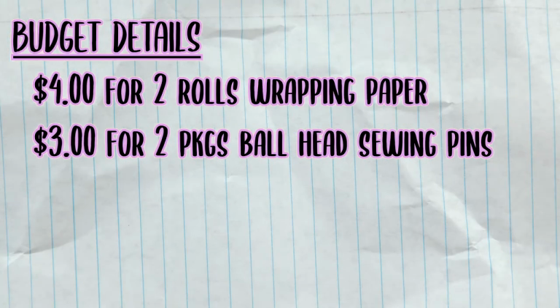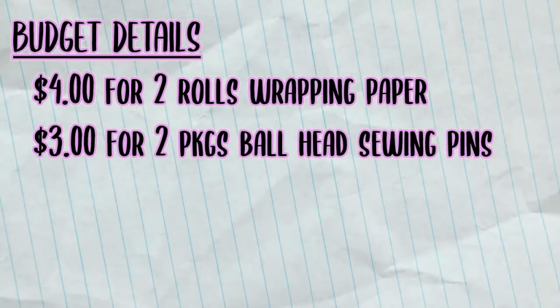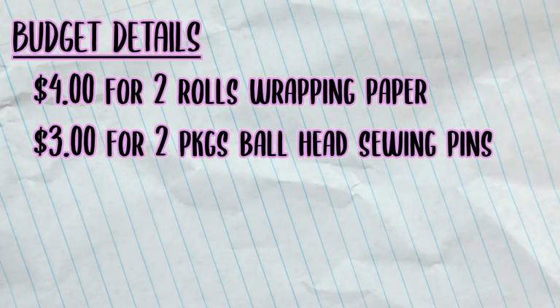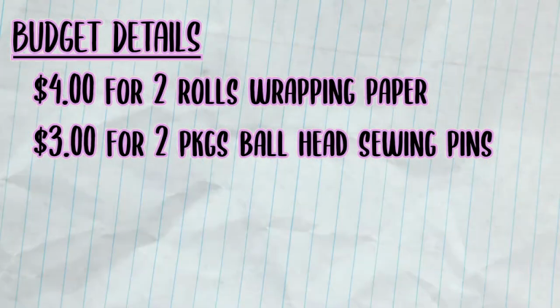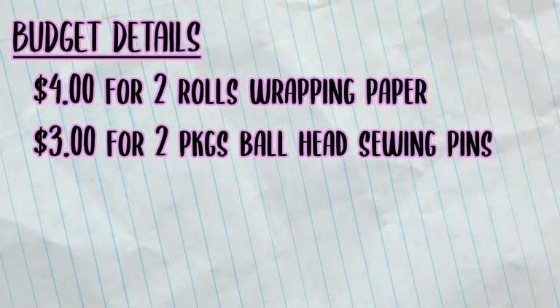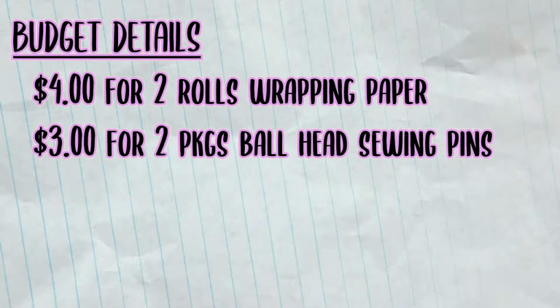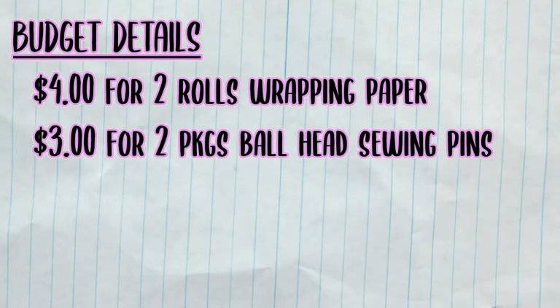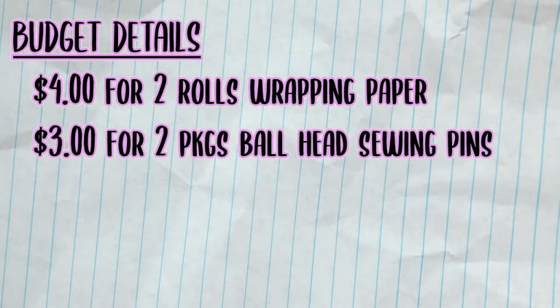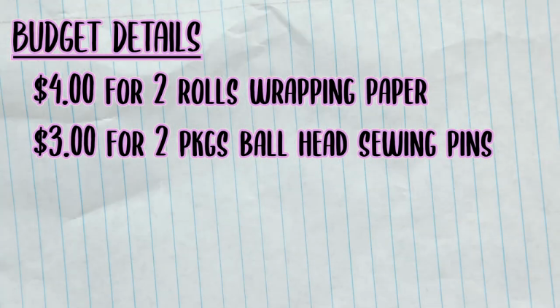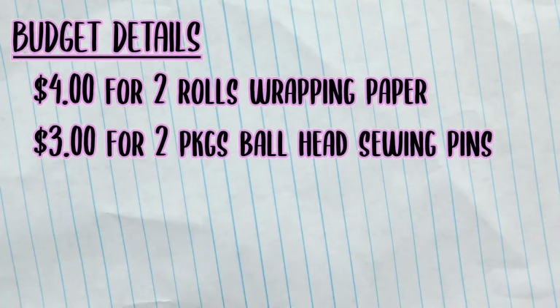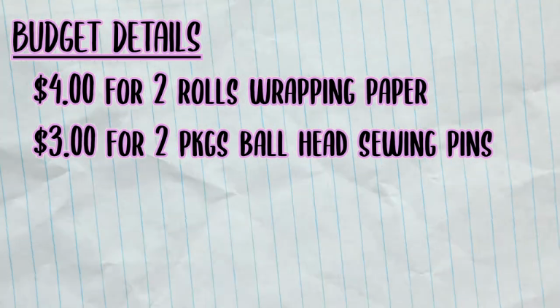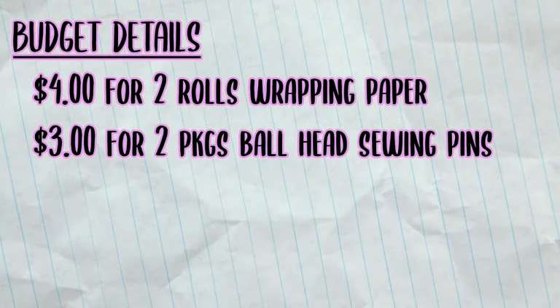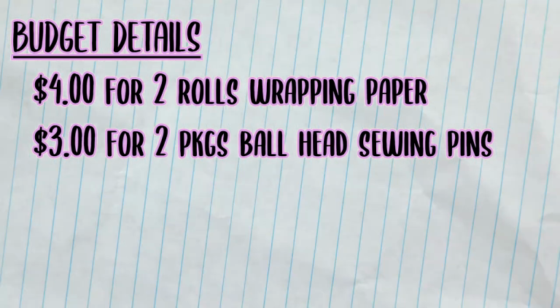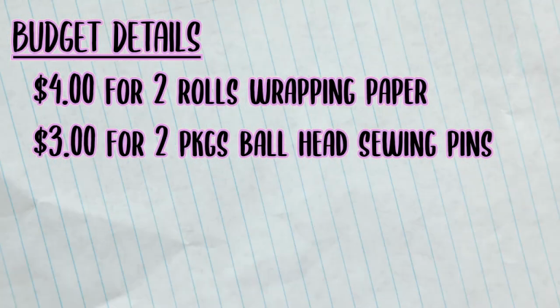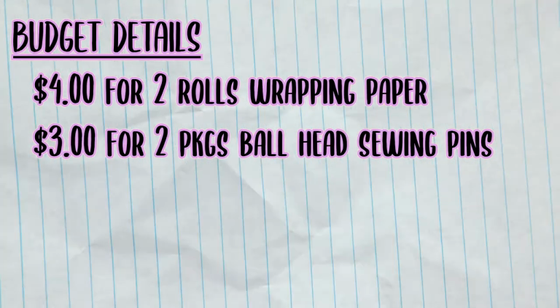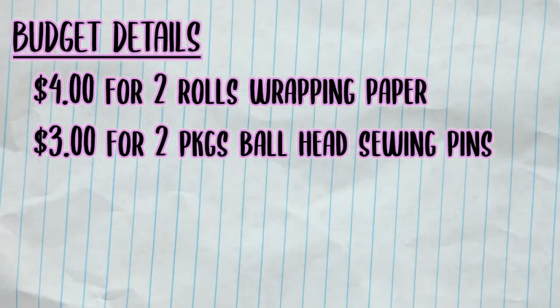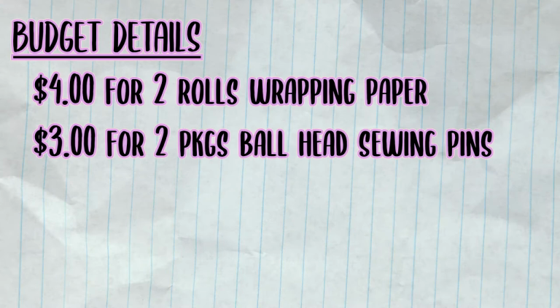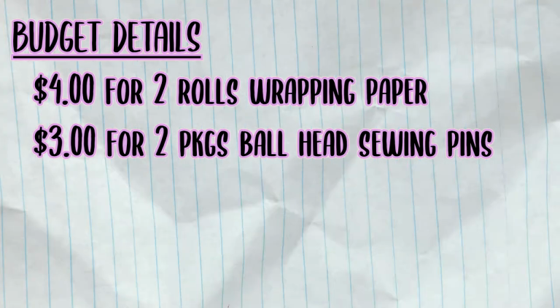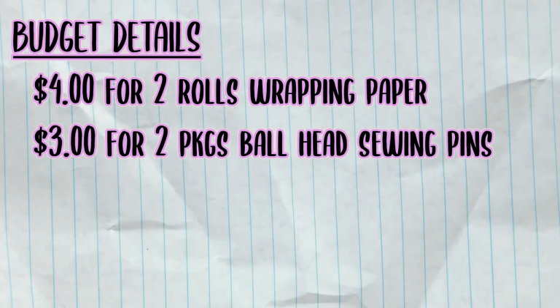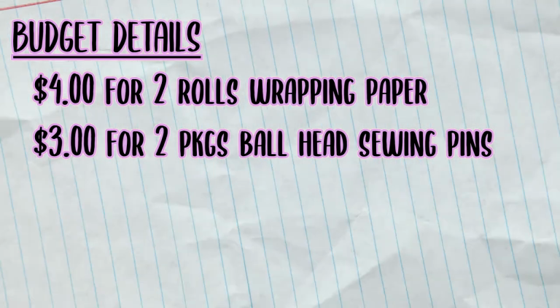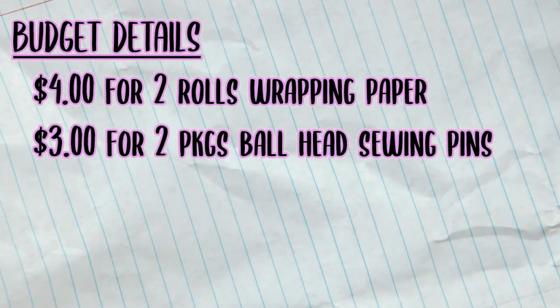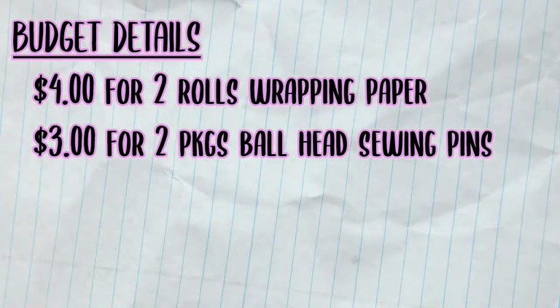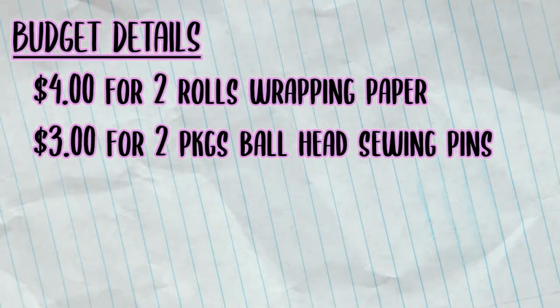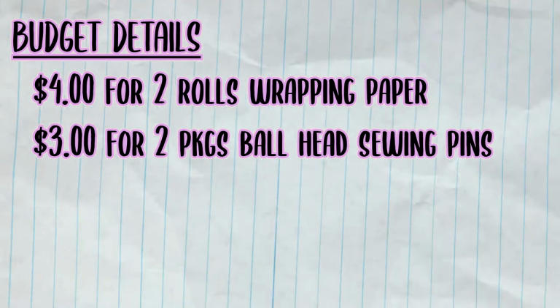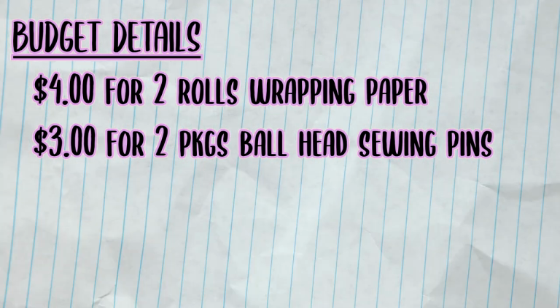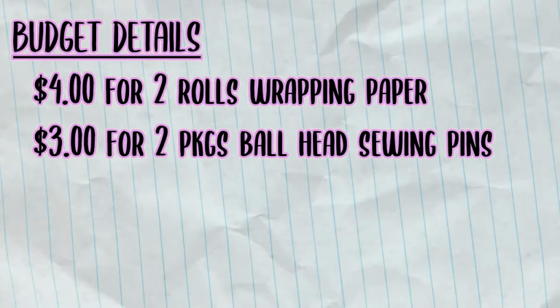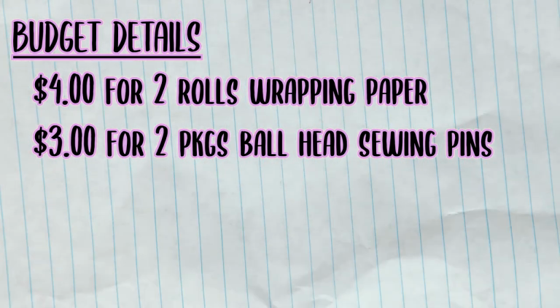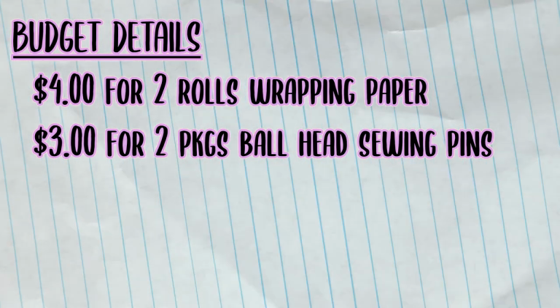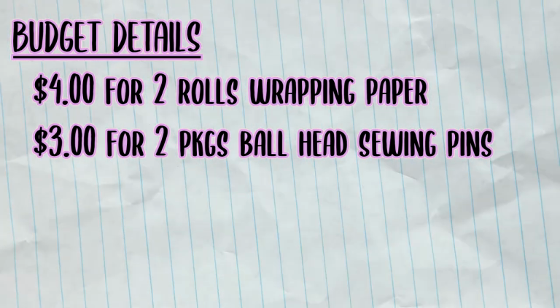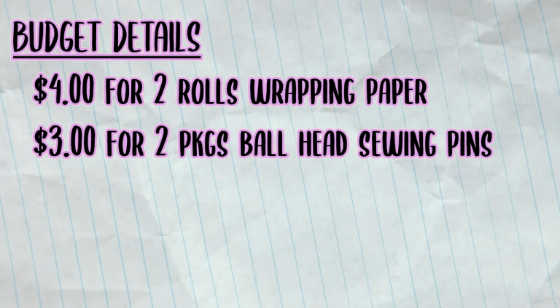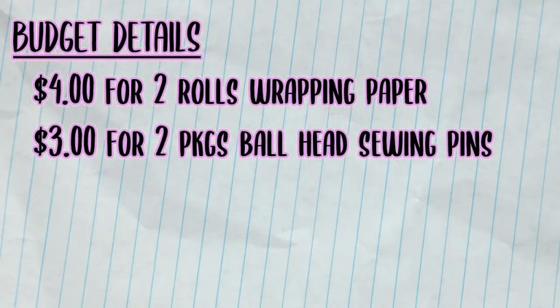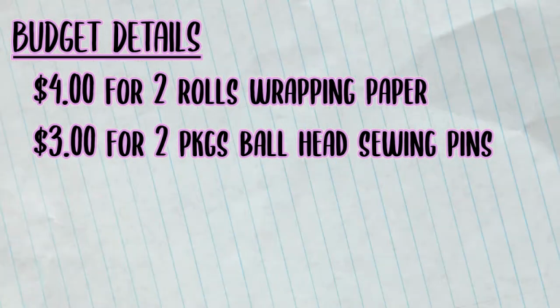So, budget-wise so far, we're looking at two rolls of wrapping paper, which cost me $4, and a package of sewing pins for $3.